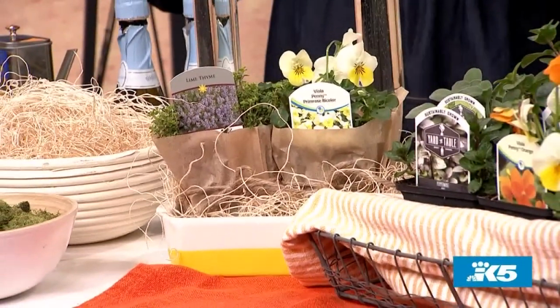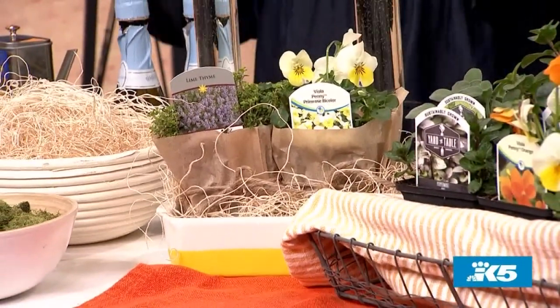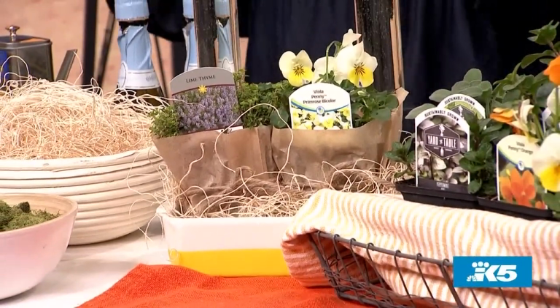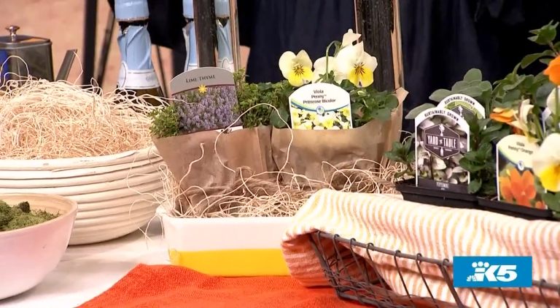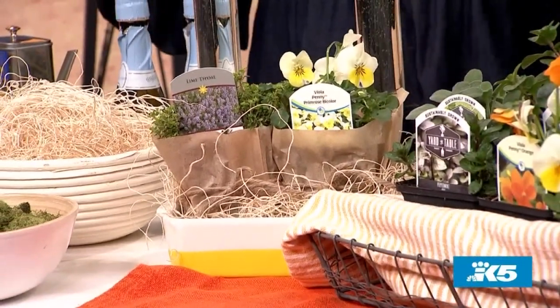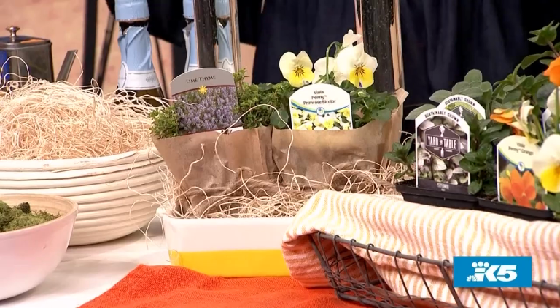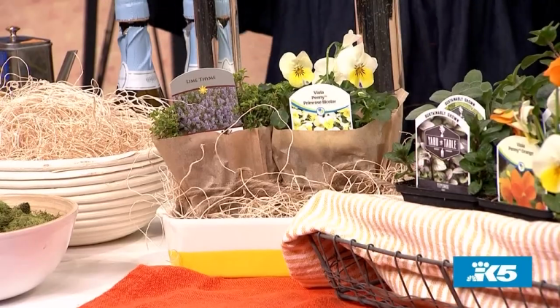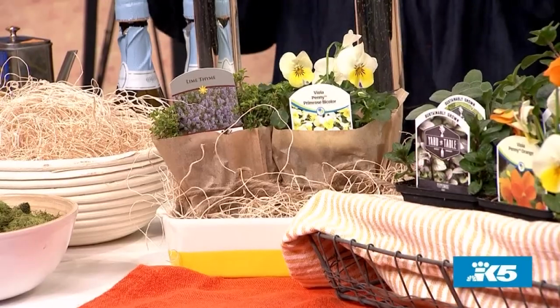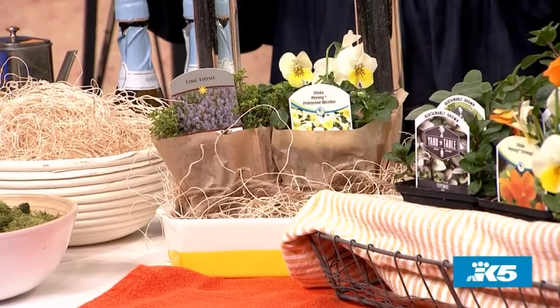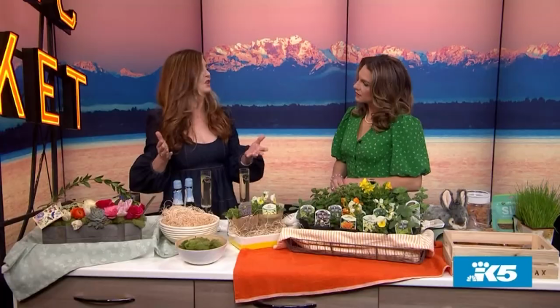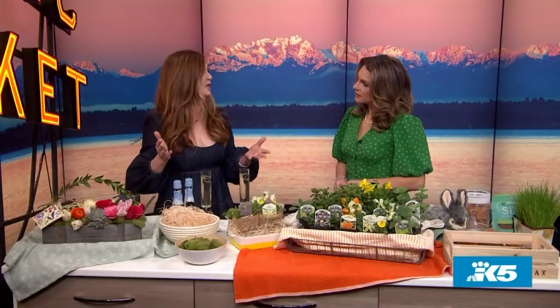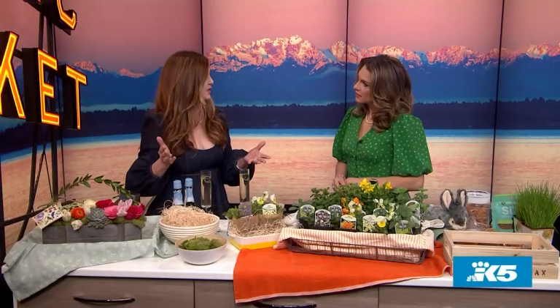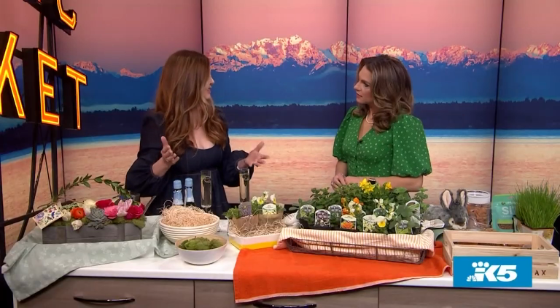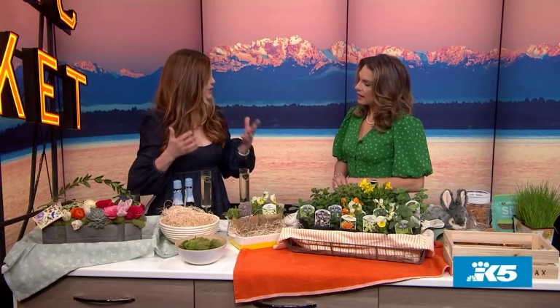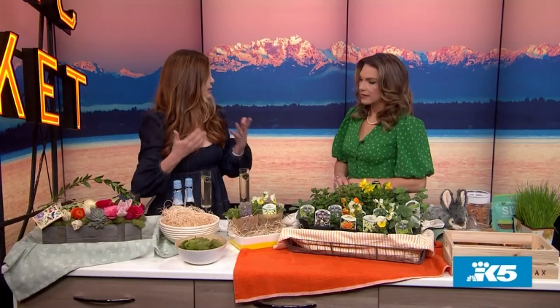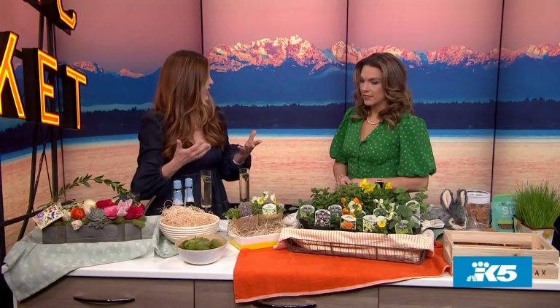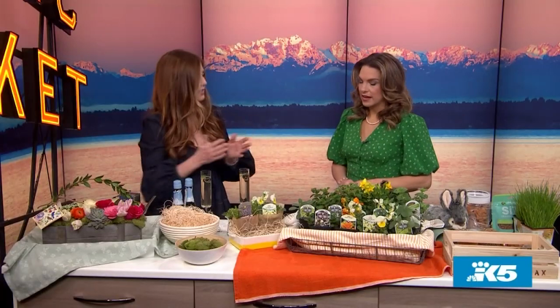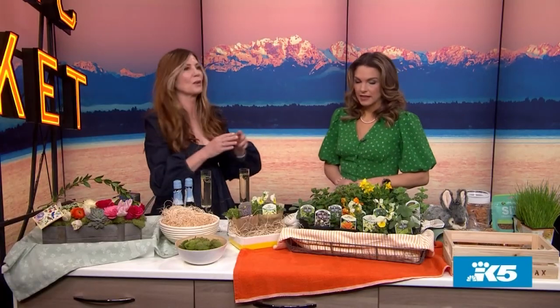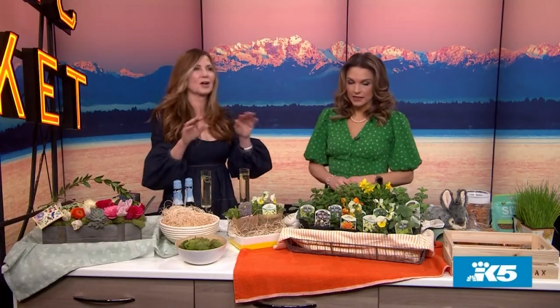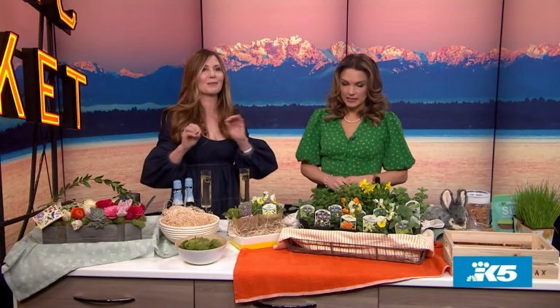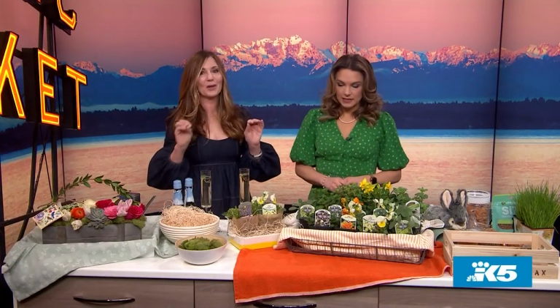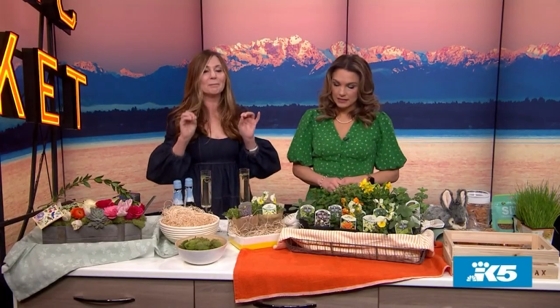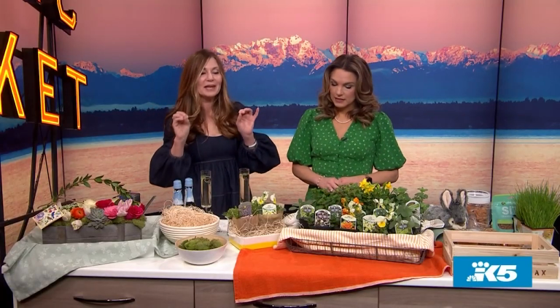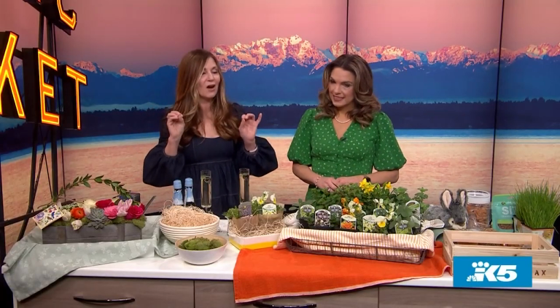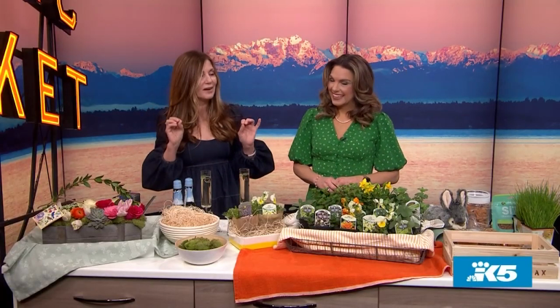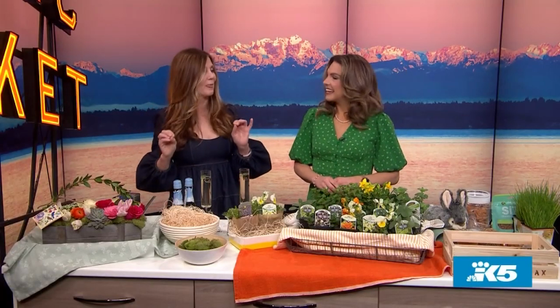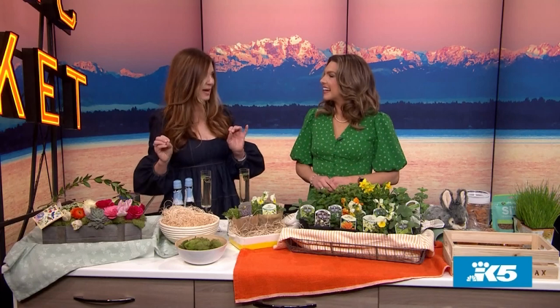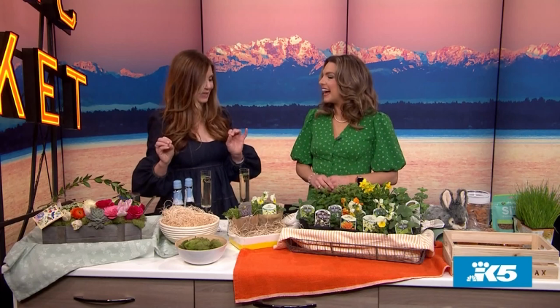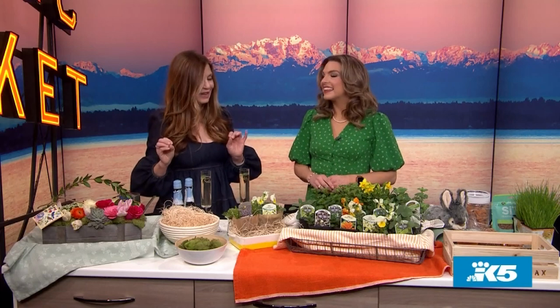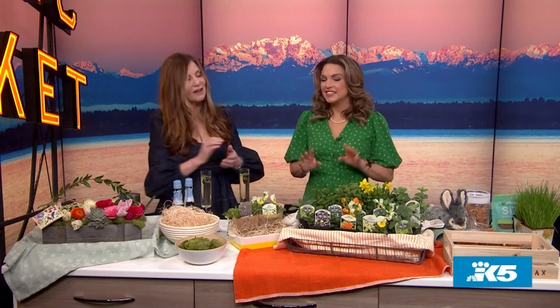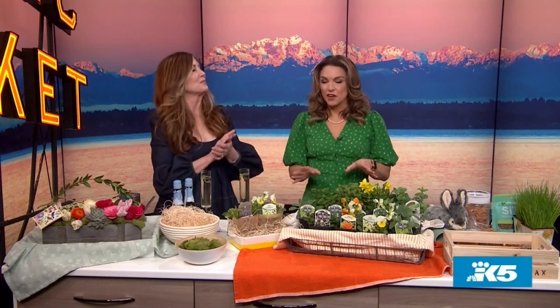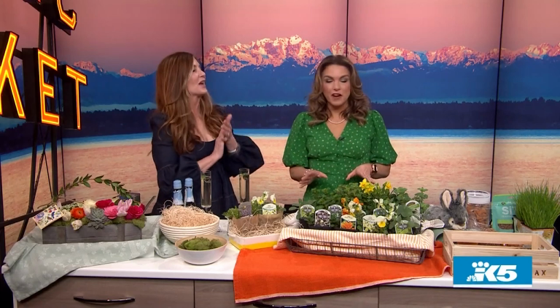Give a container that is beautiful and that you can reuse — that's what I really like. So that's why we talk about going beyond the basket. This is so fun.